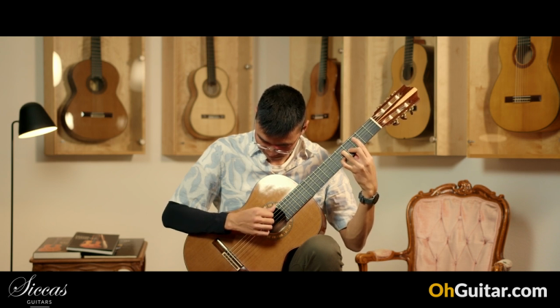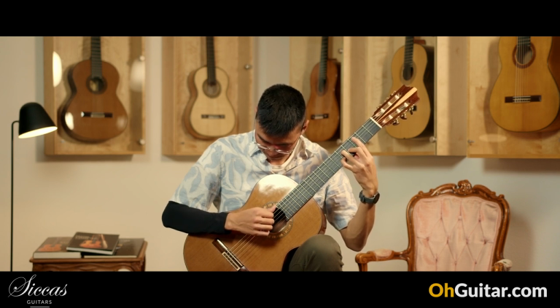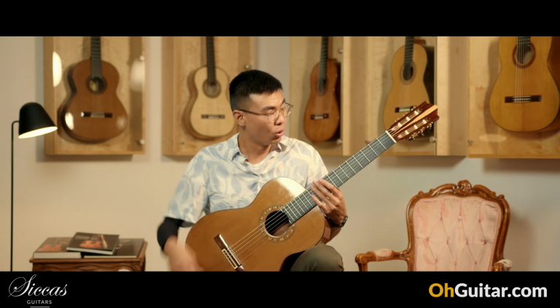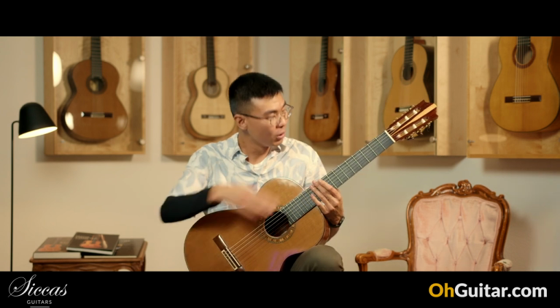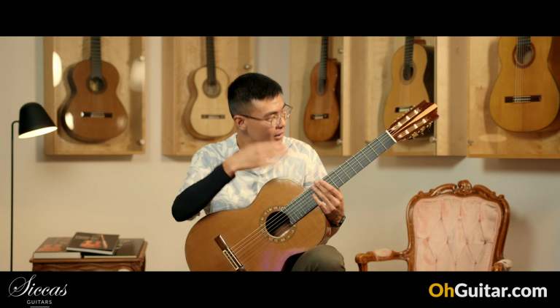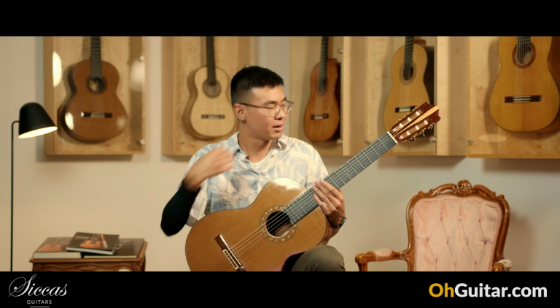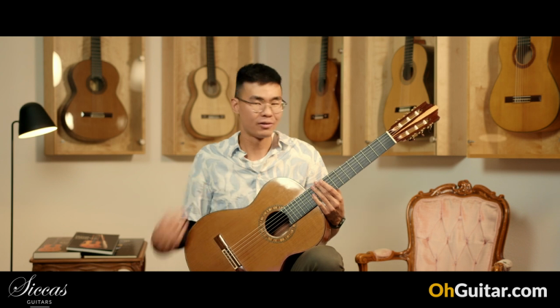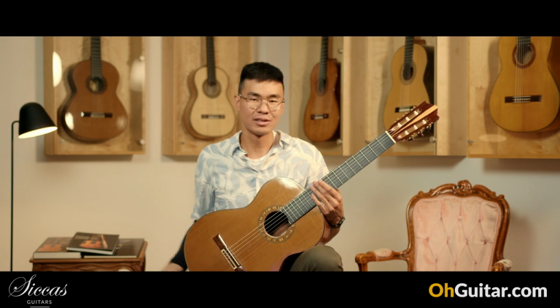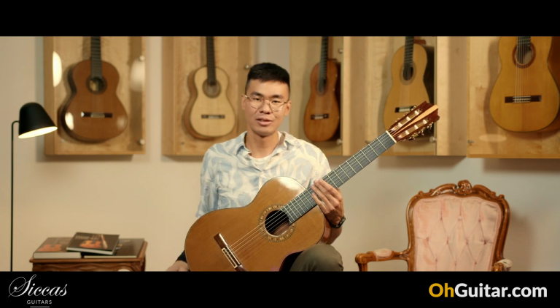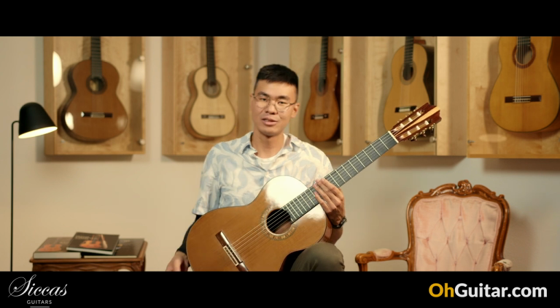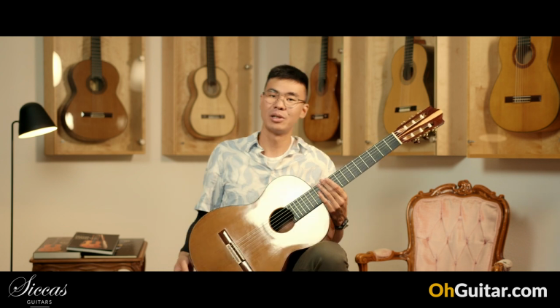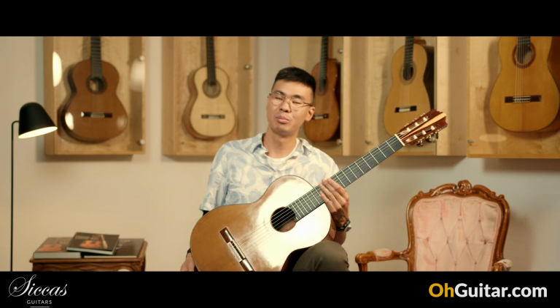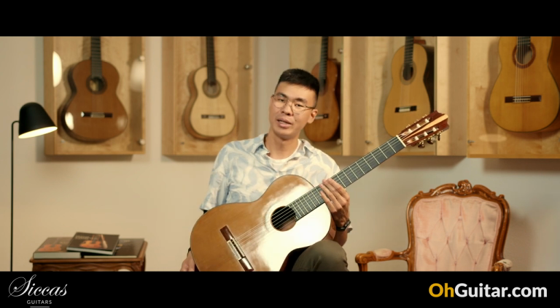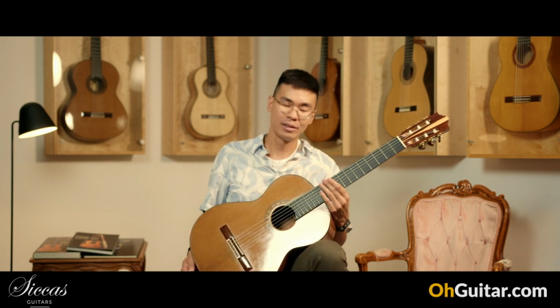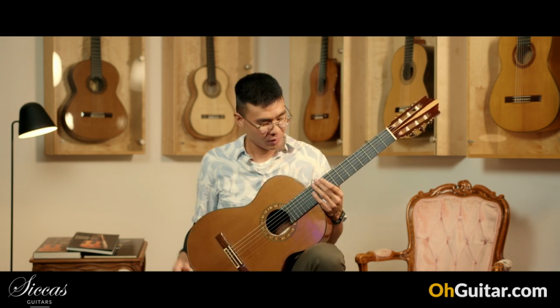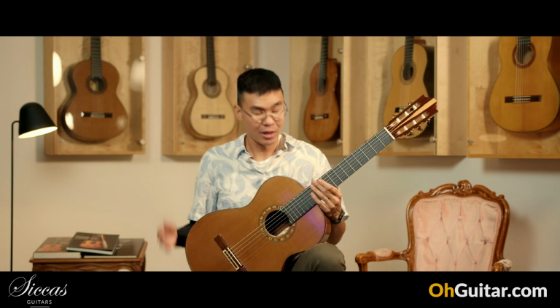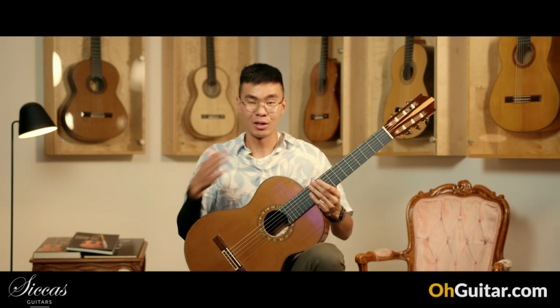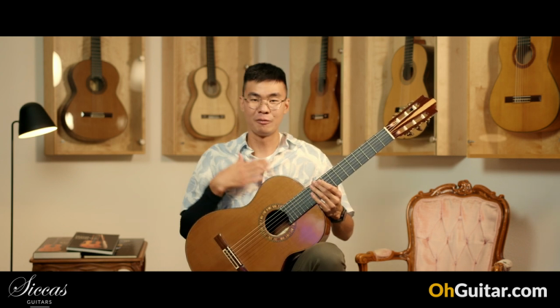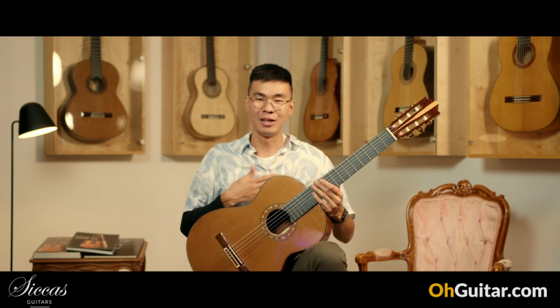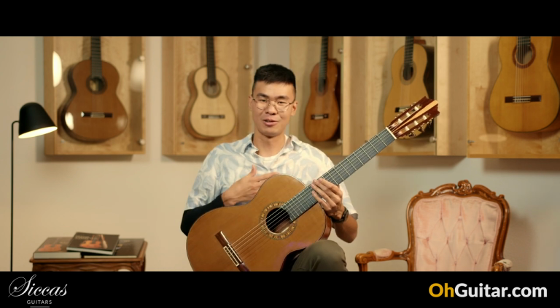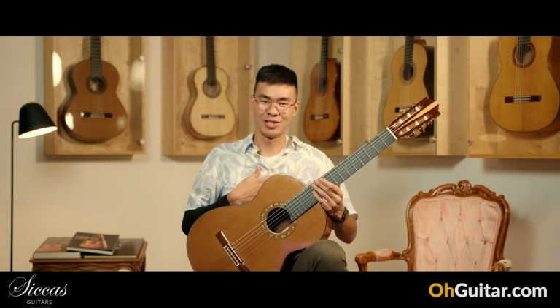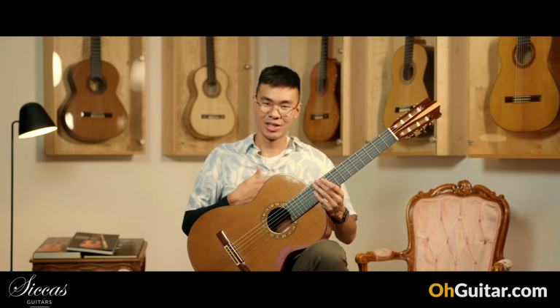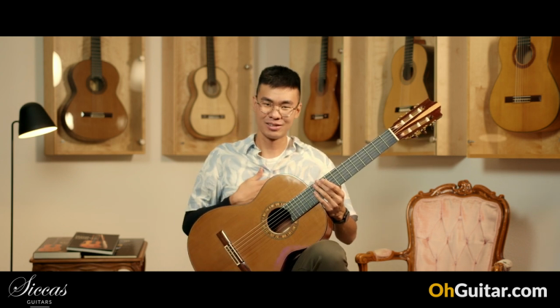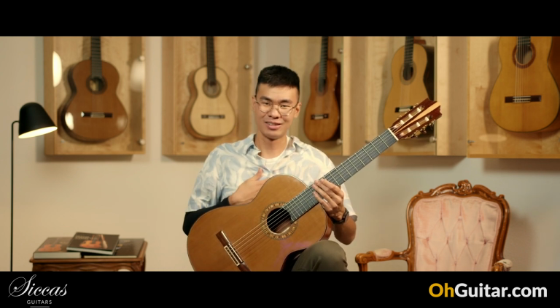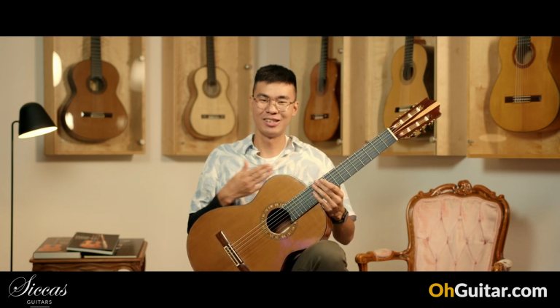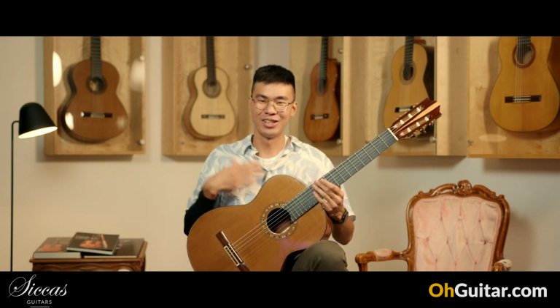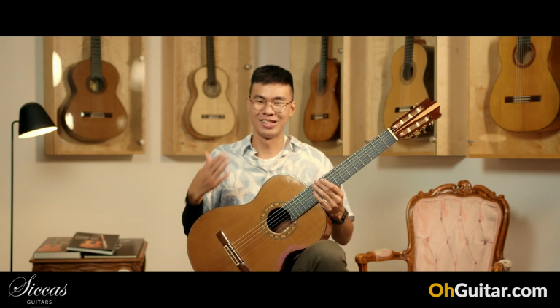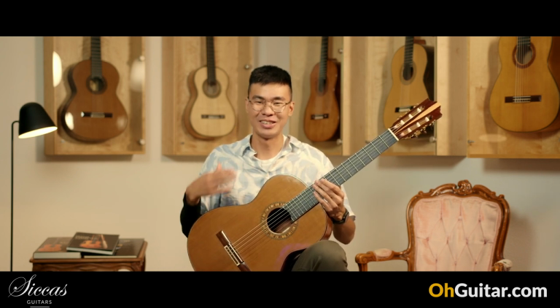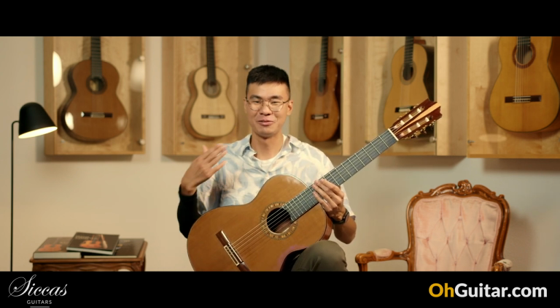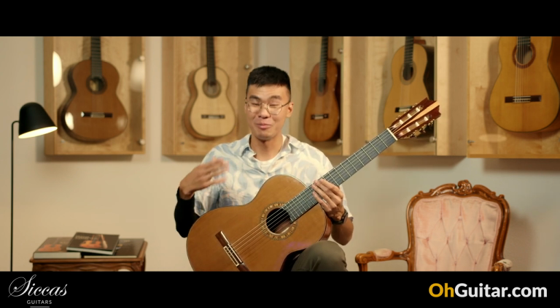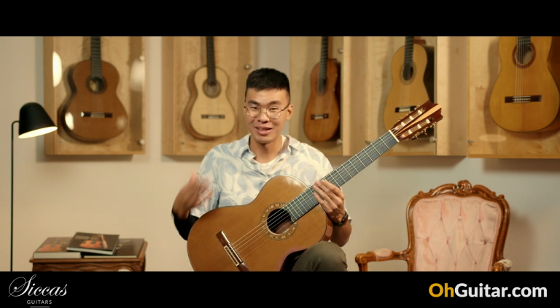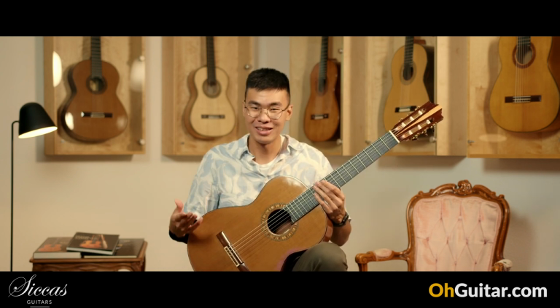The whole guitar resonates when you play it. Yeah, you can feel it on the chest that the guitar is vibrating.